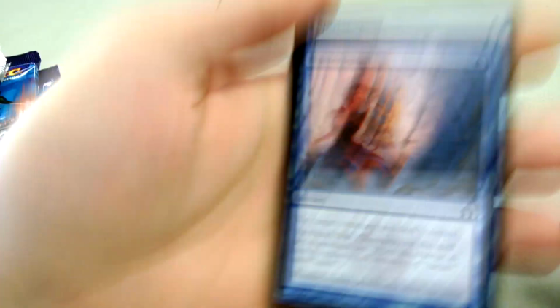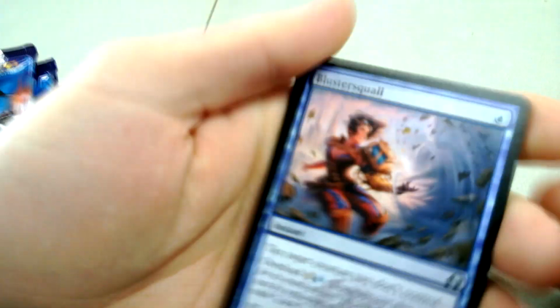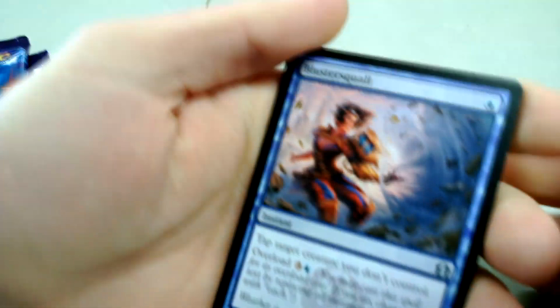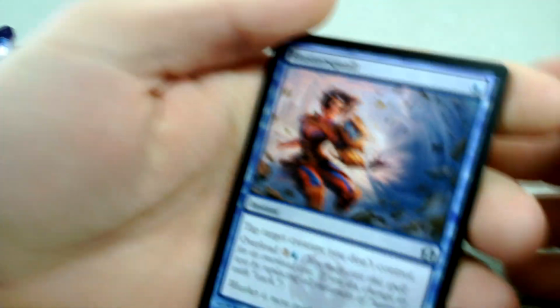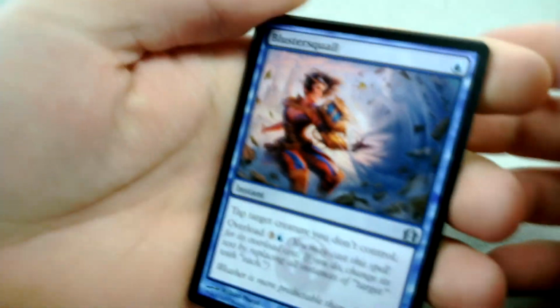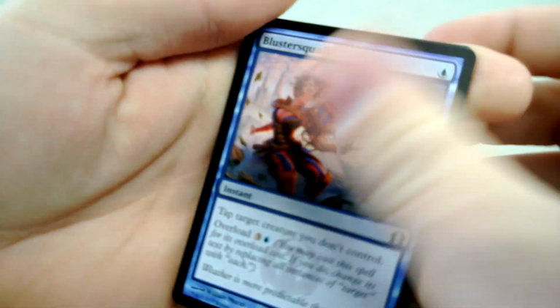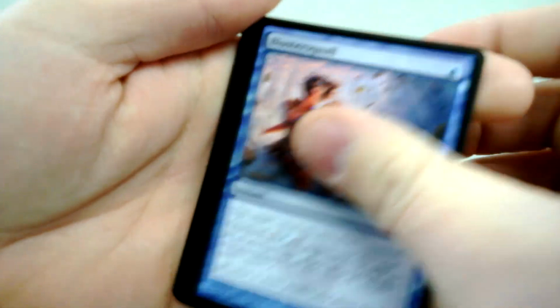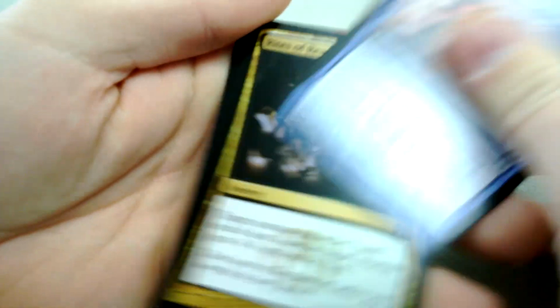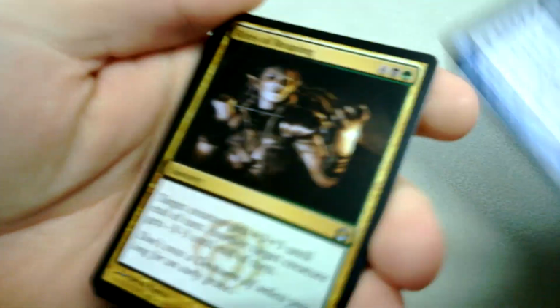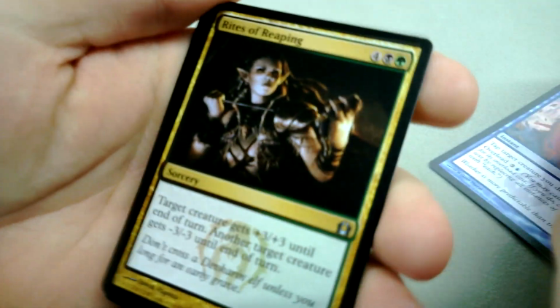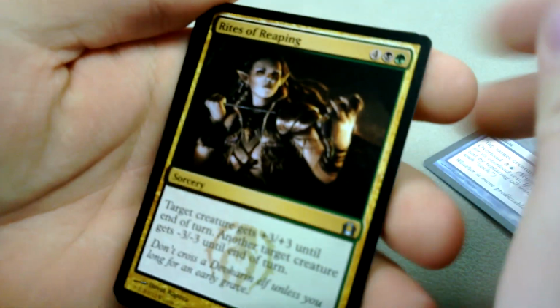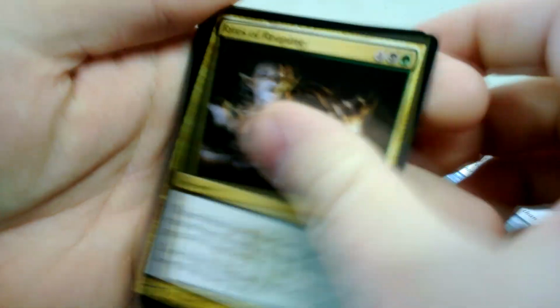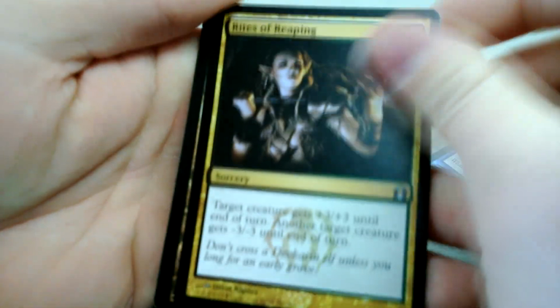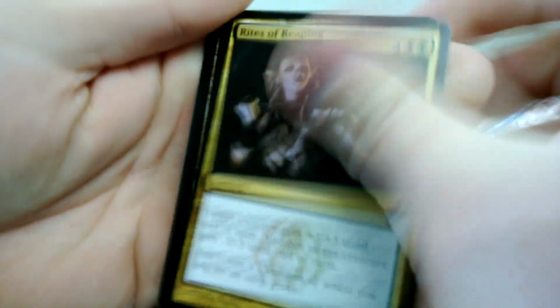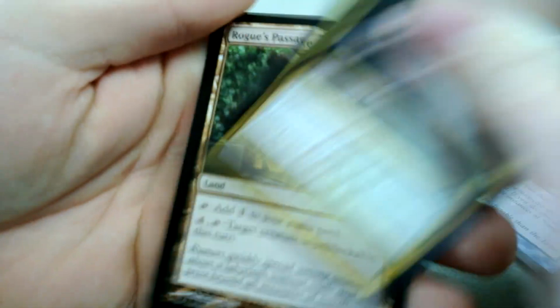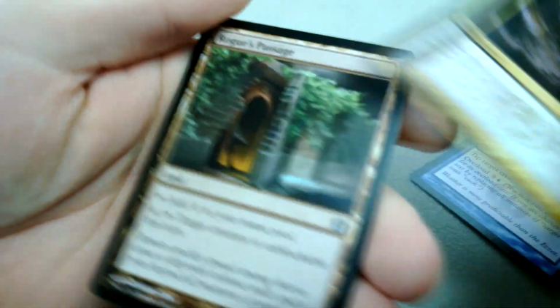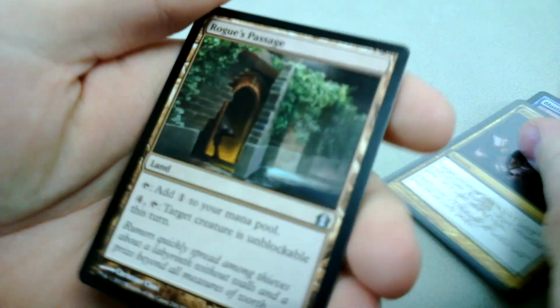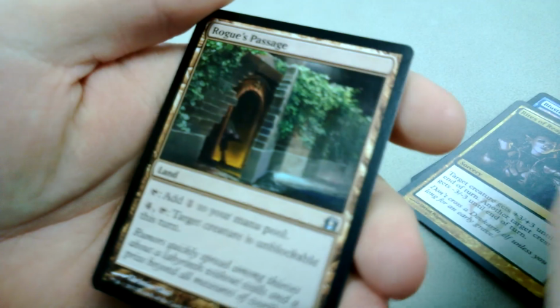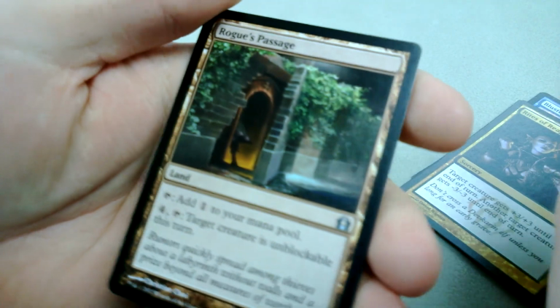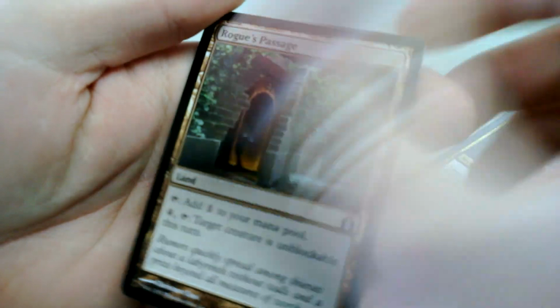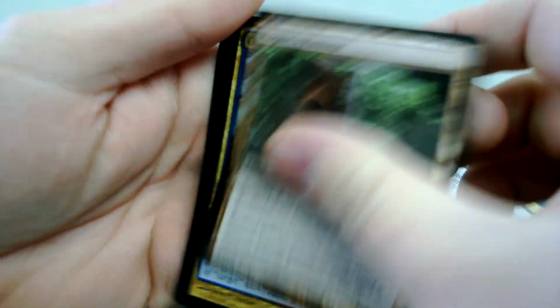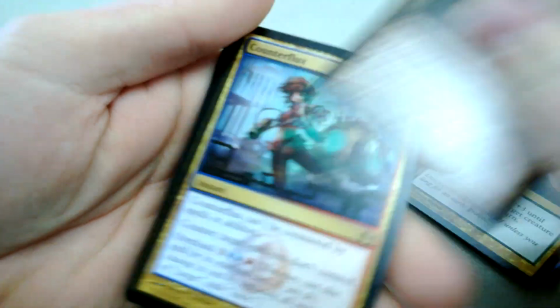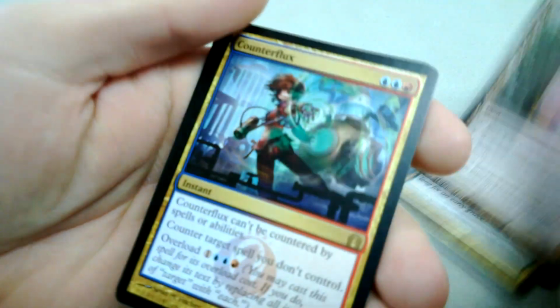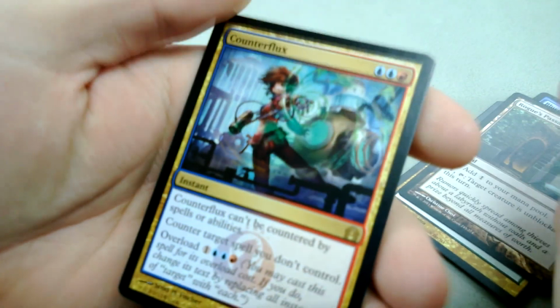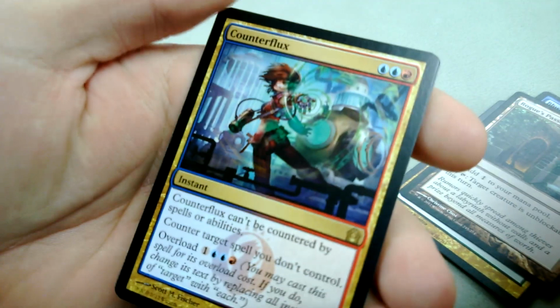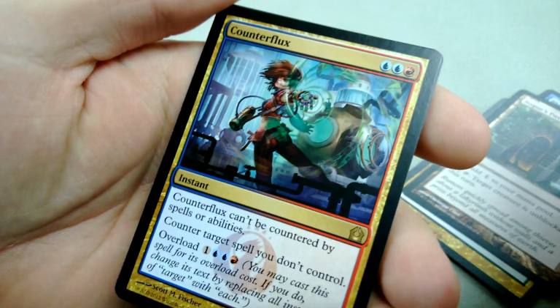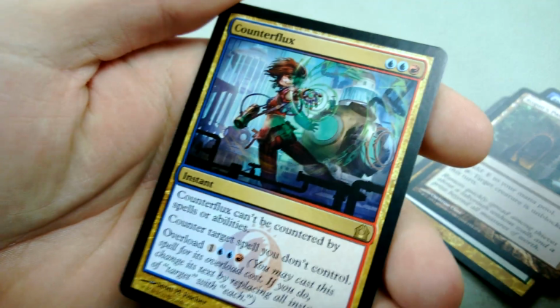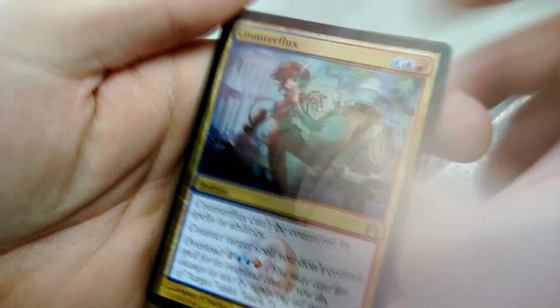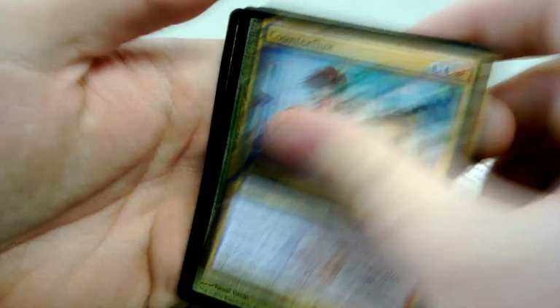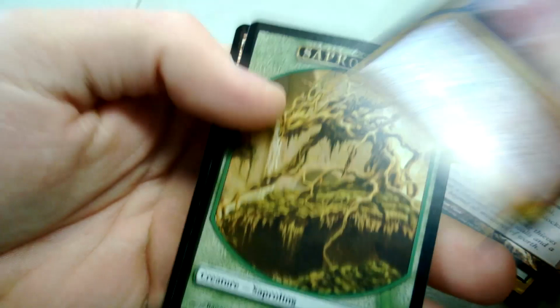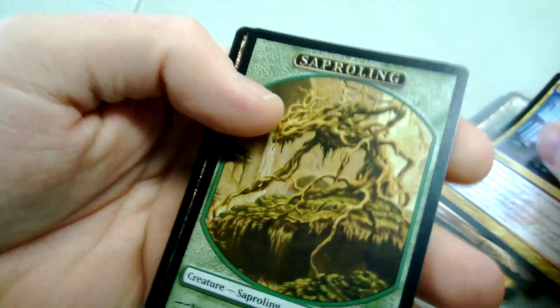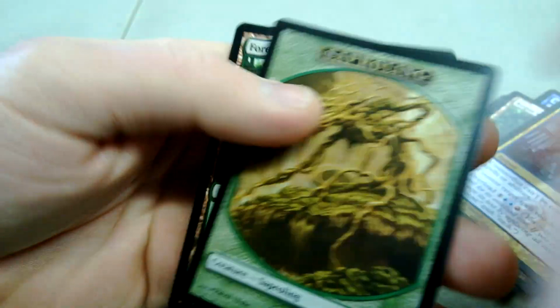Got a Bluster Squall, Rise of the Reaping, Rogue's Passage, and Counterflux for the rare.